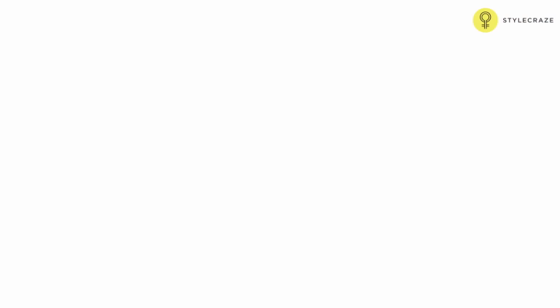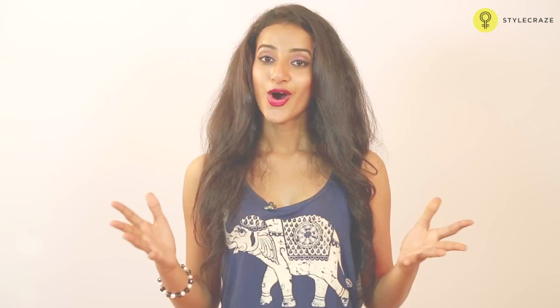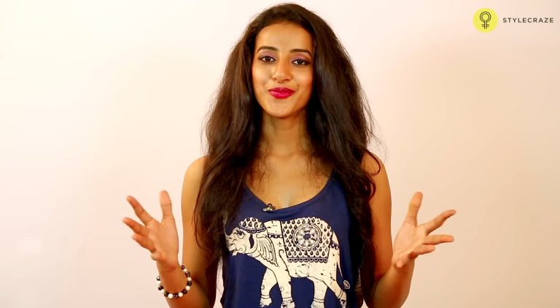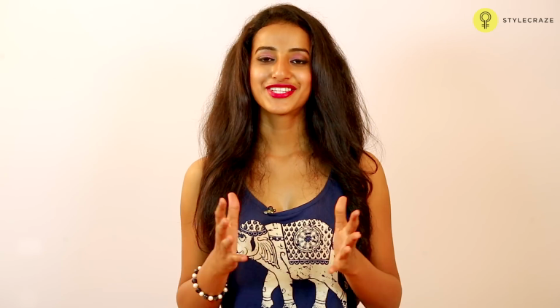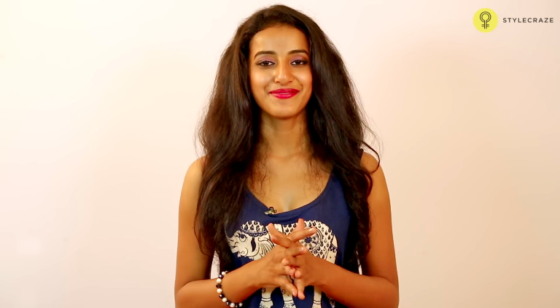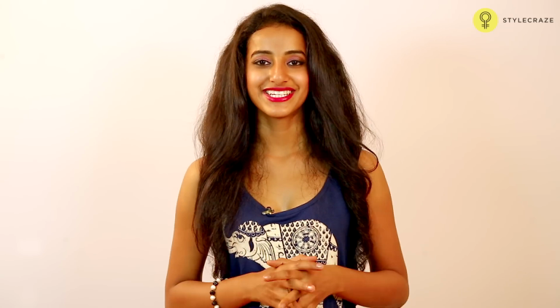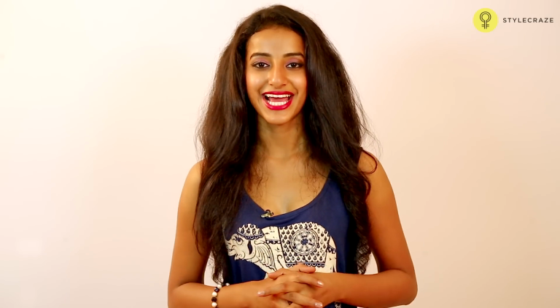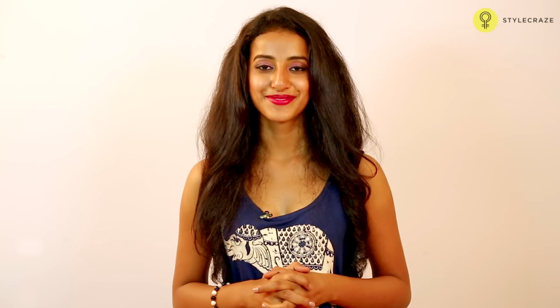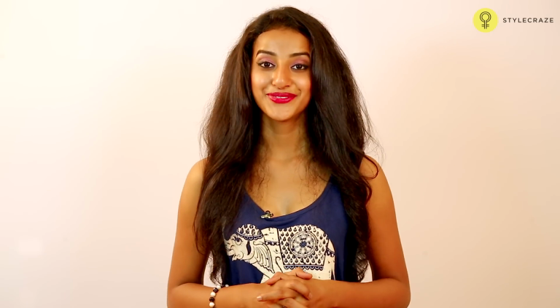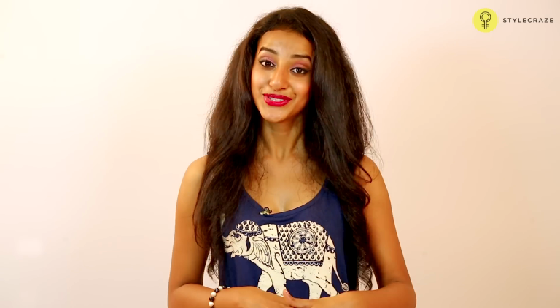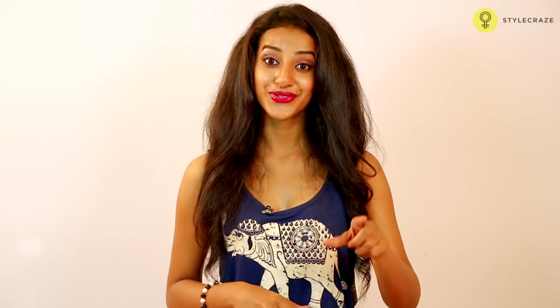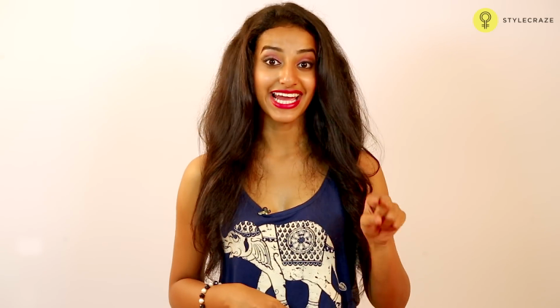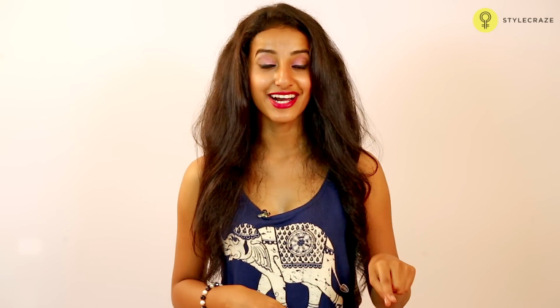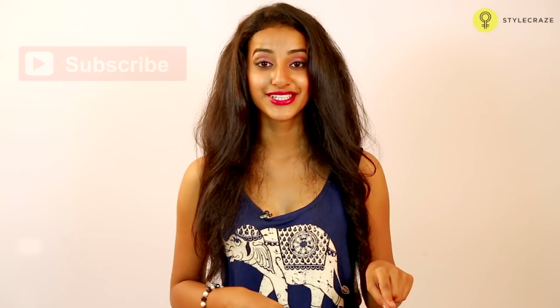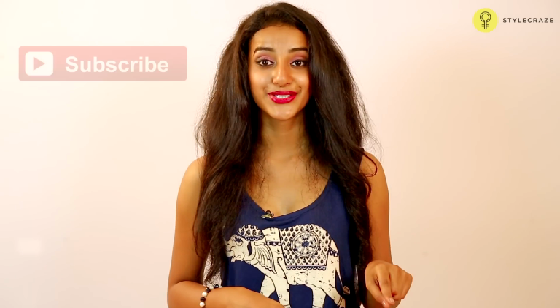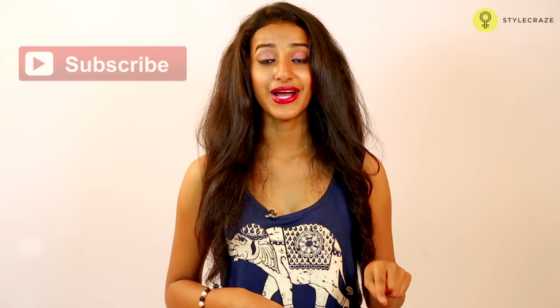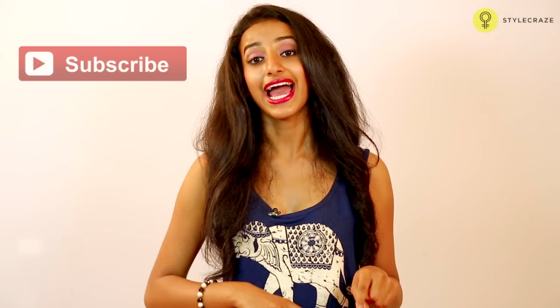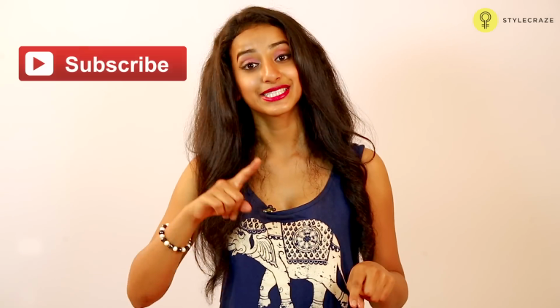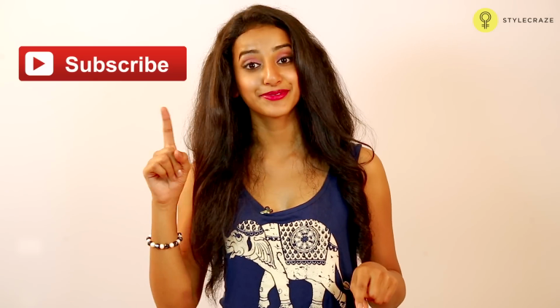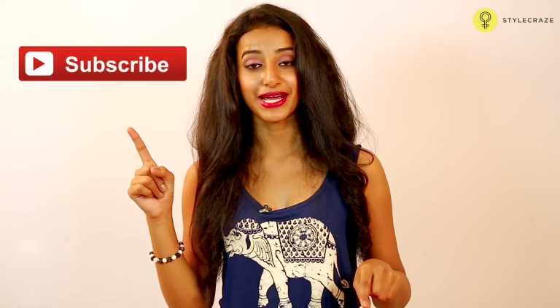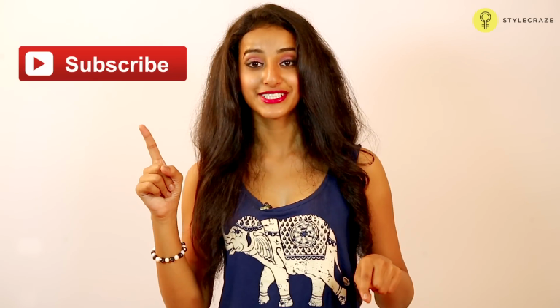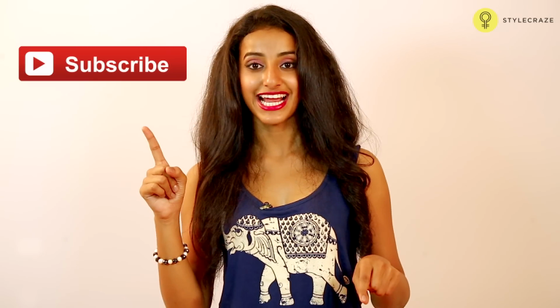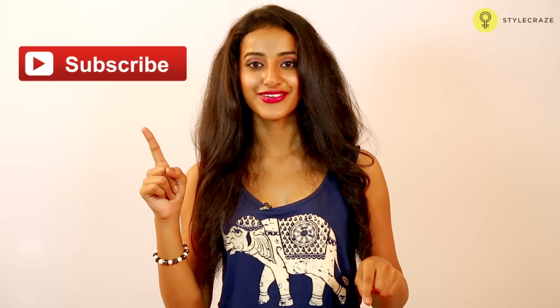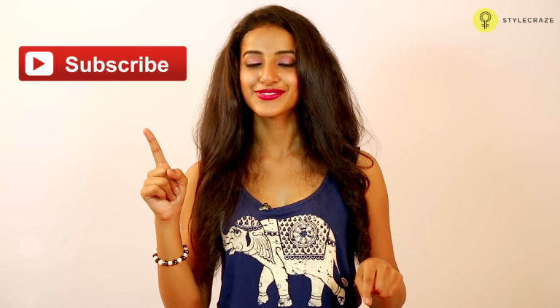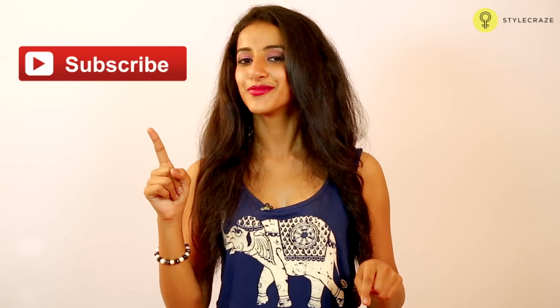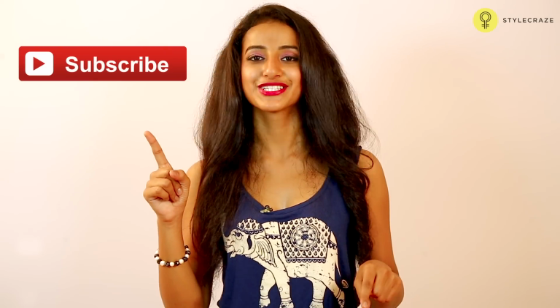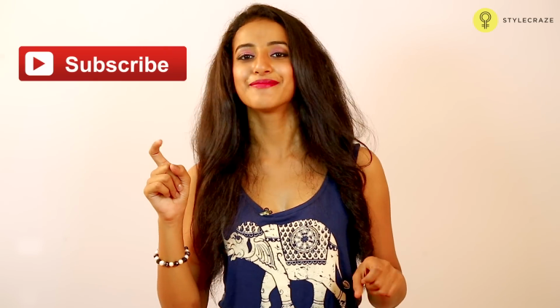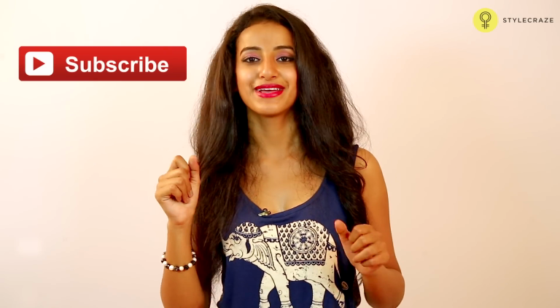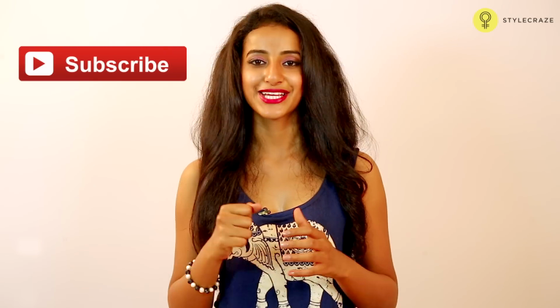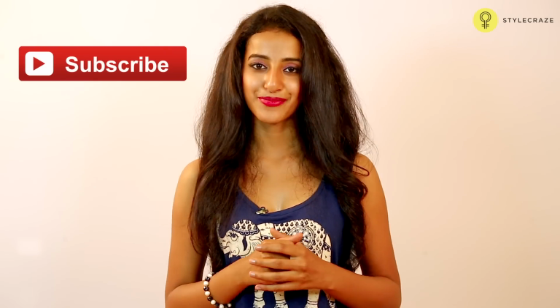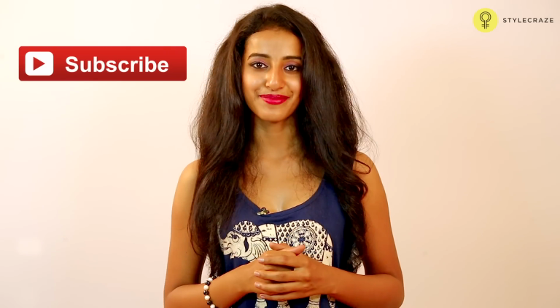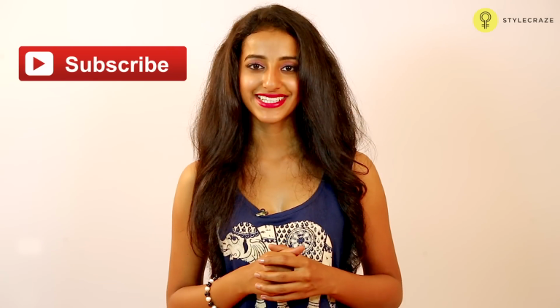Hope these remedies helped you. Do like our video and subscribe to StyleCraze for more such amazing home recipes.